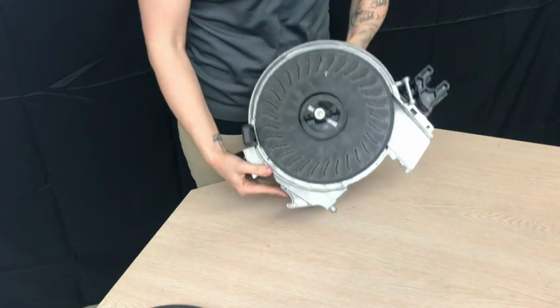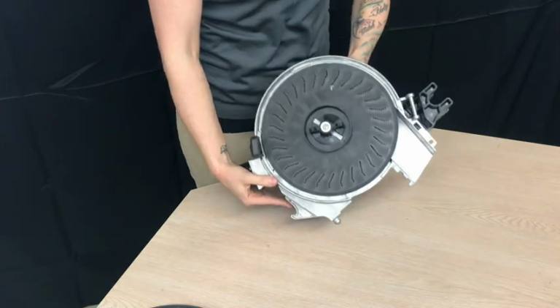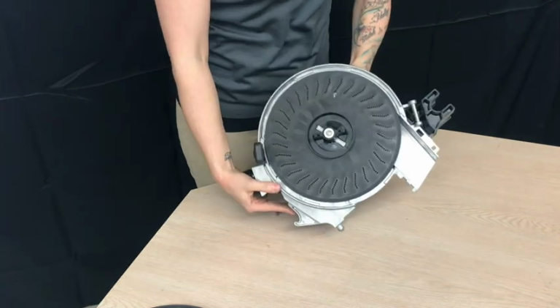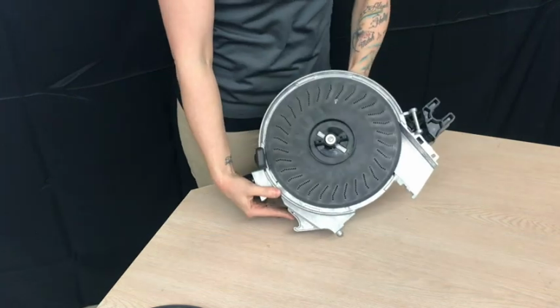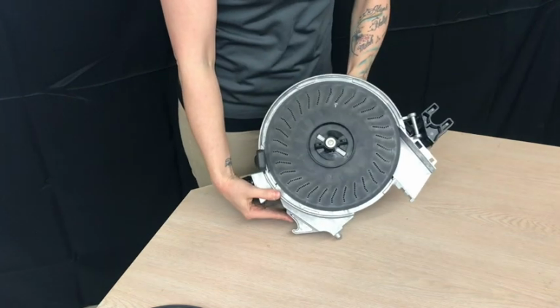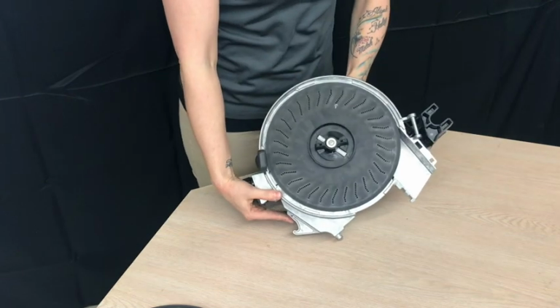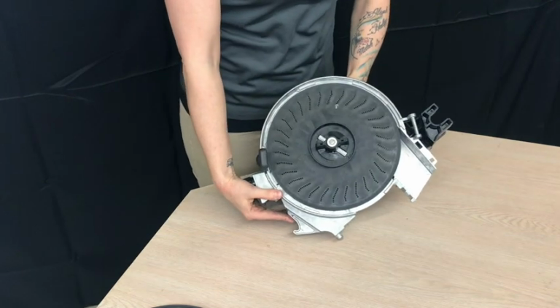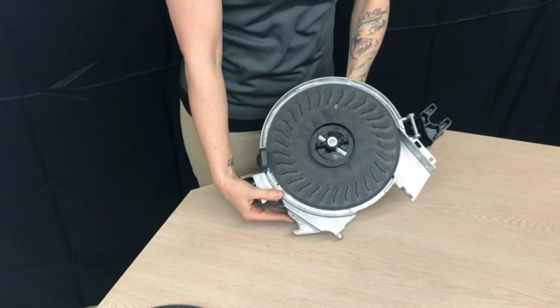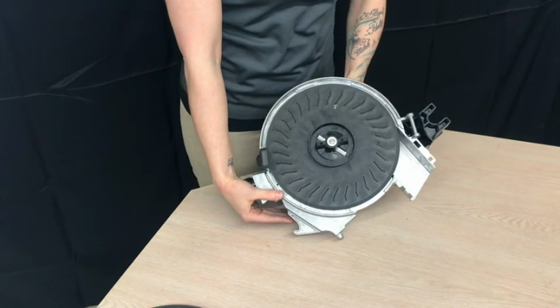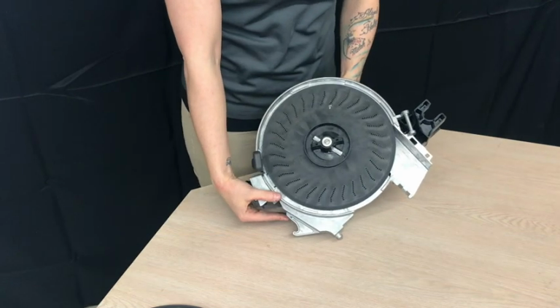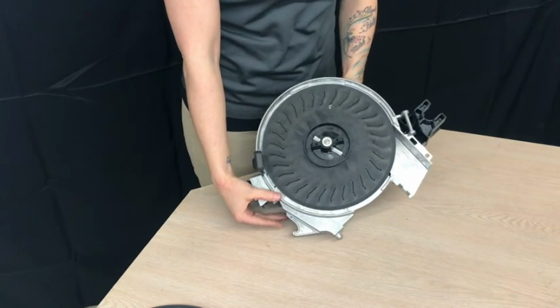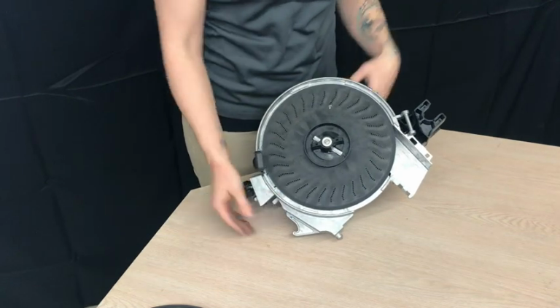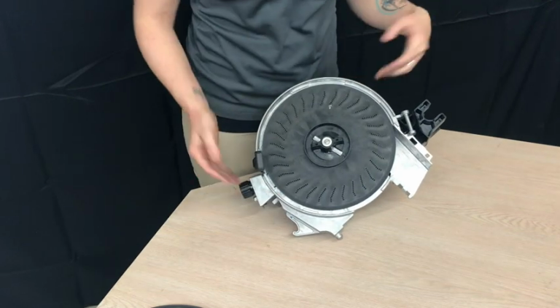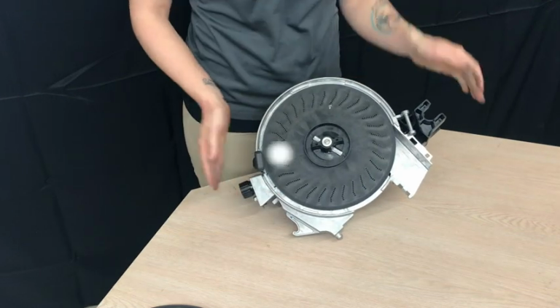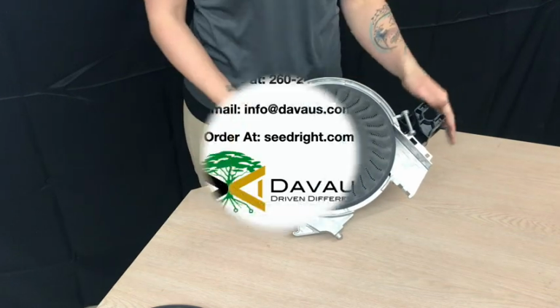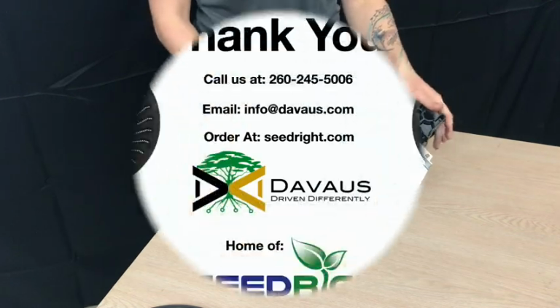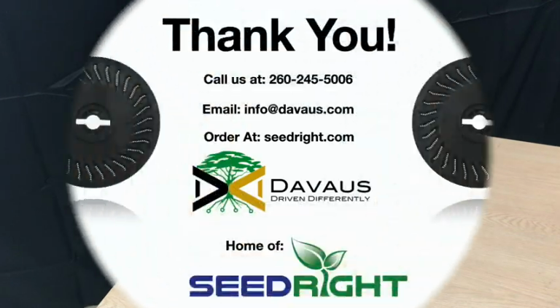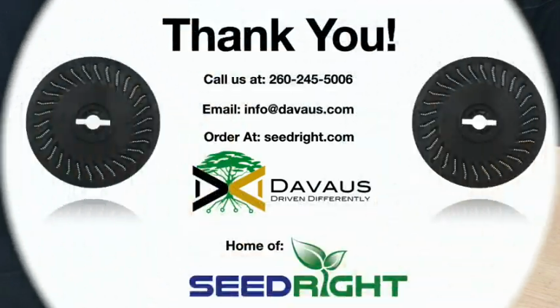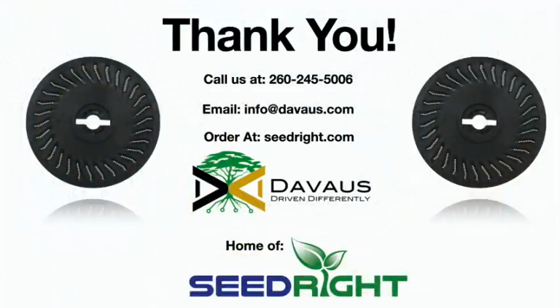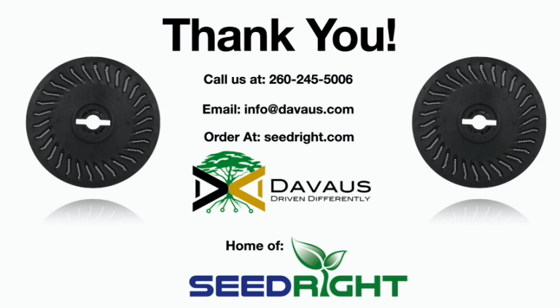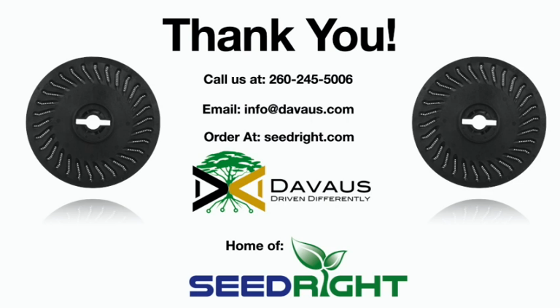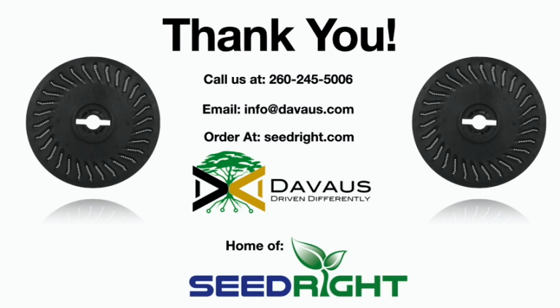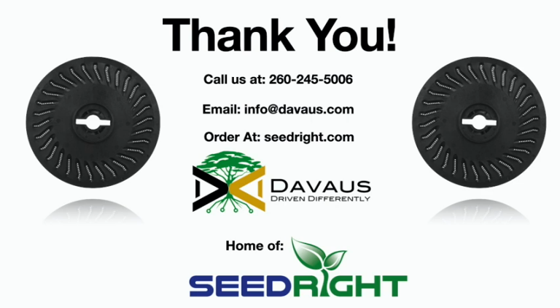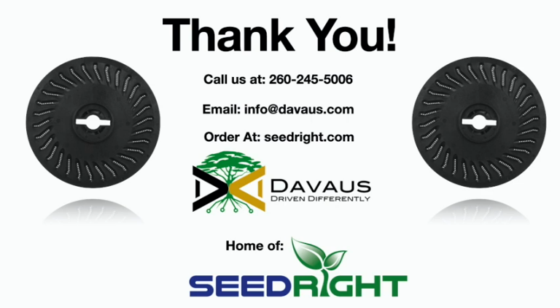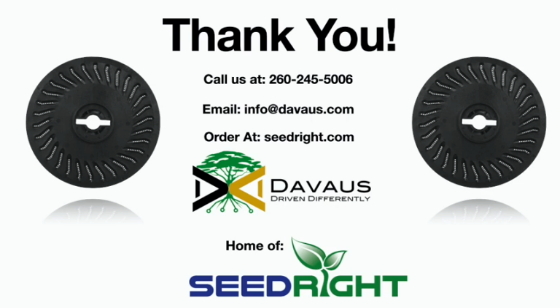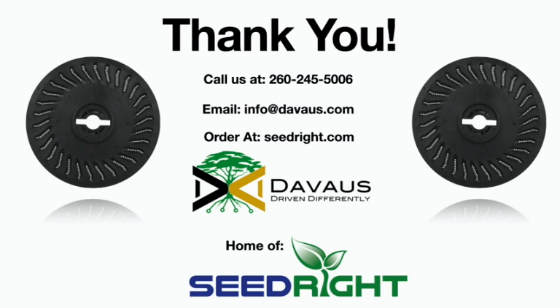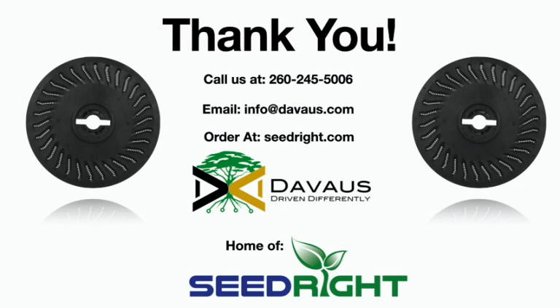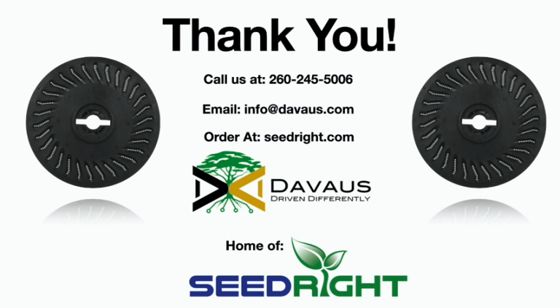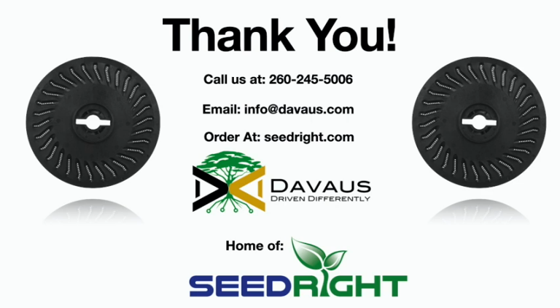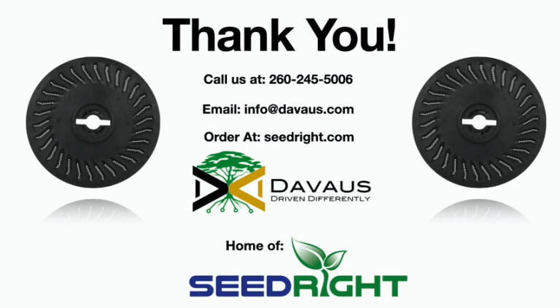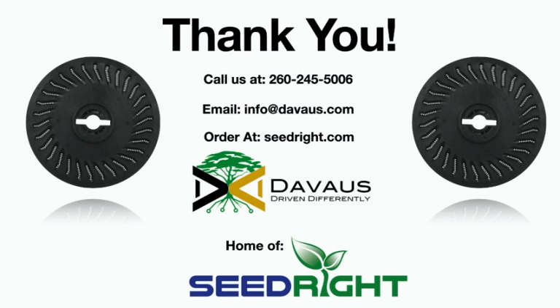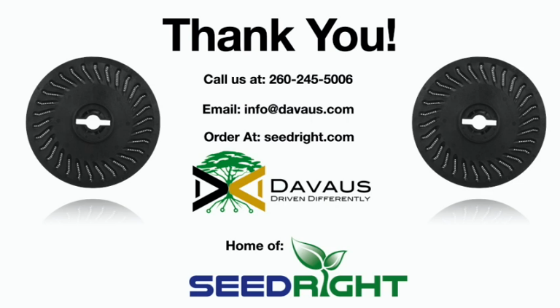You can find this plate on seedright.com along with our rate charts that you can pull down and print at your convenience.